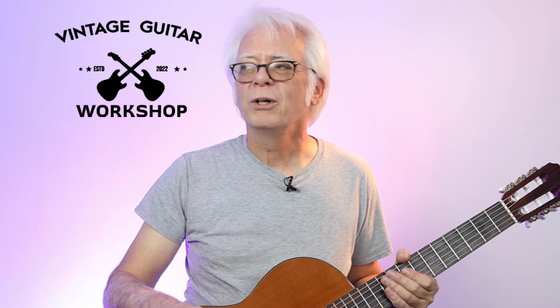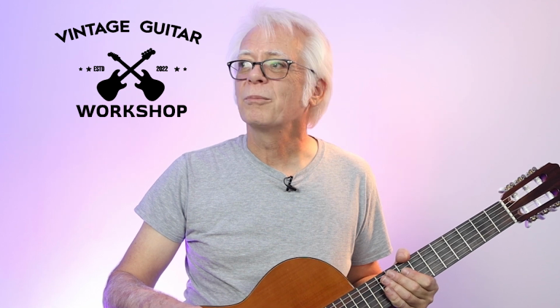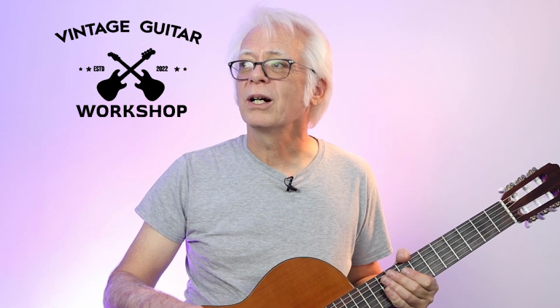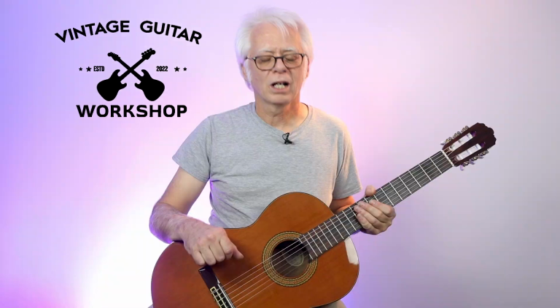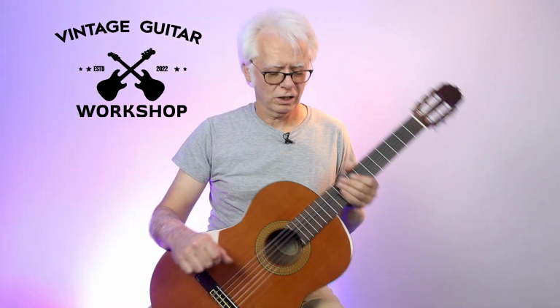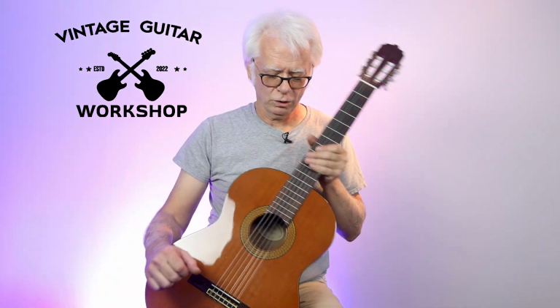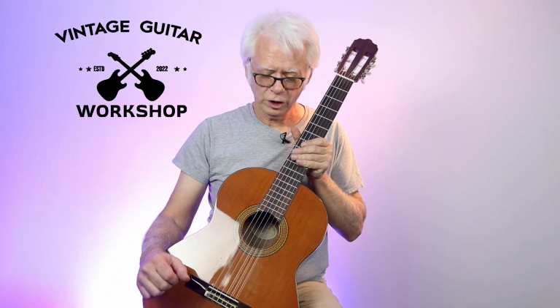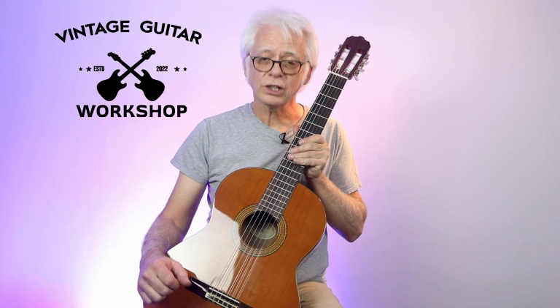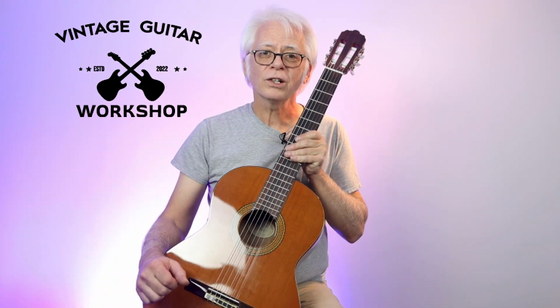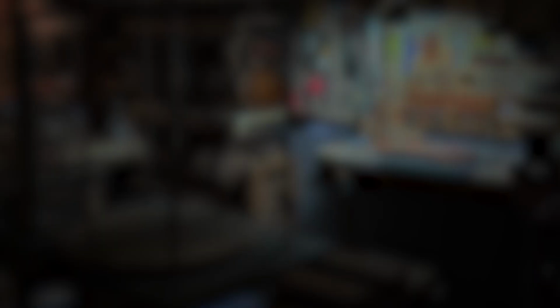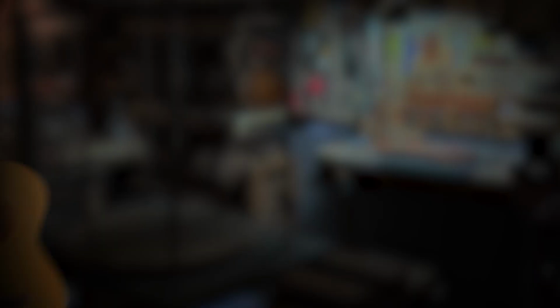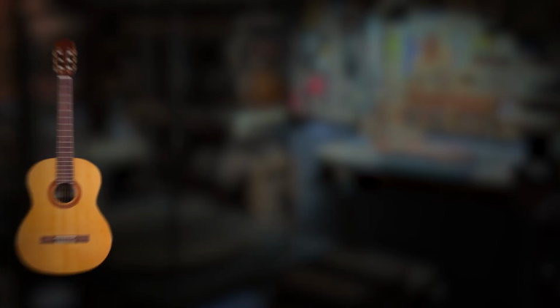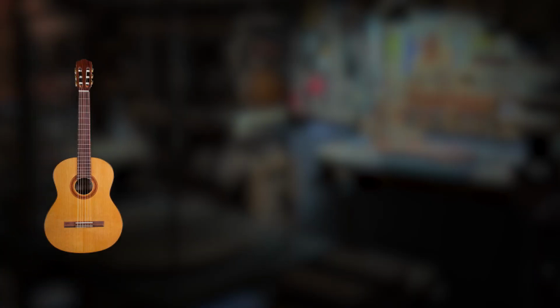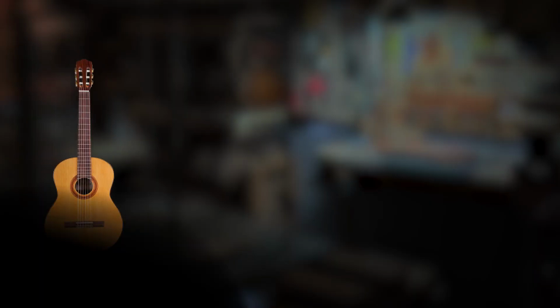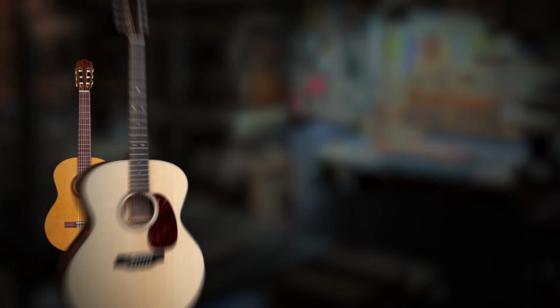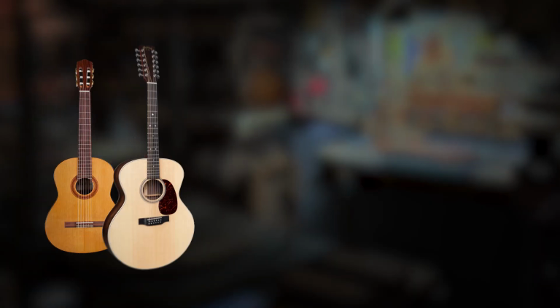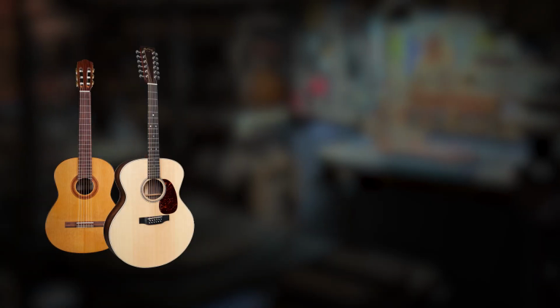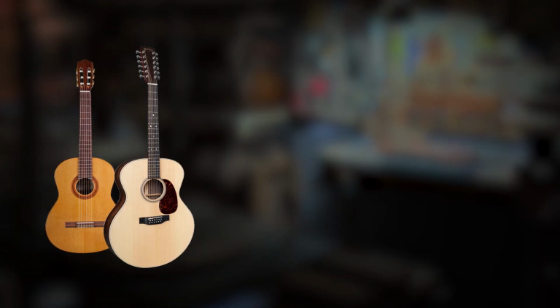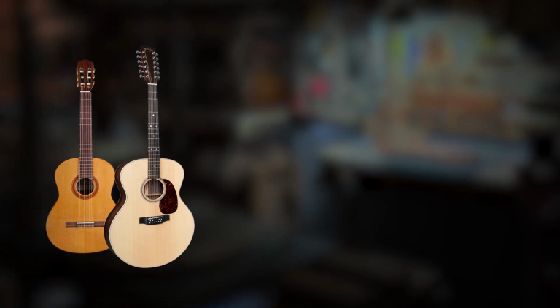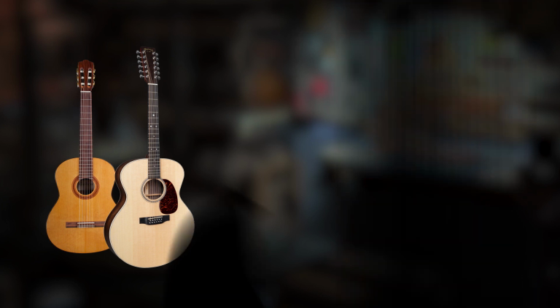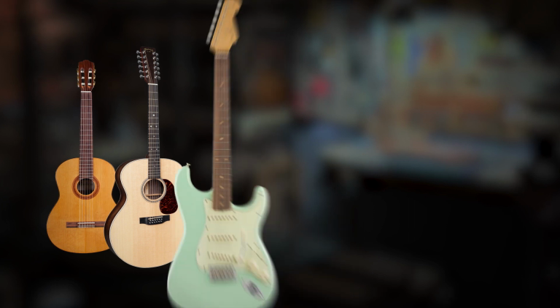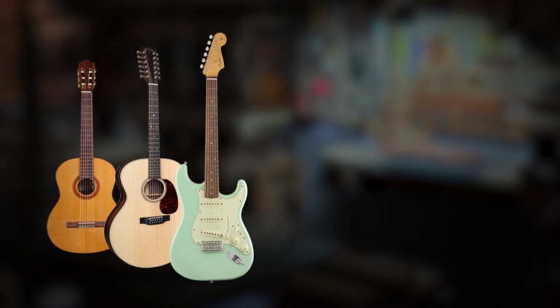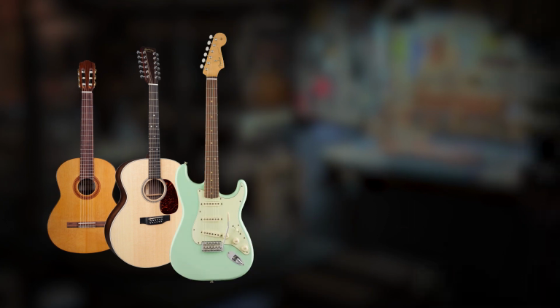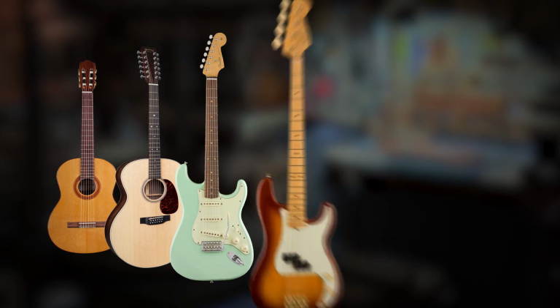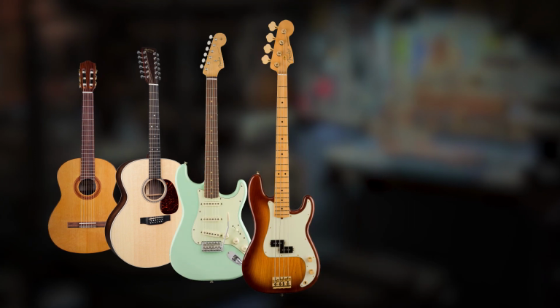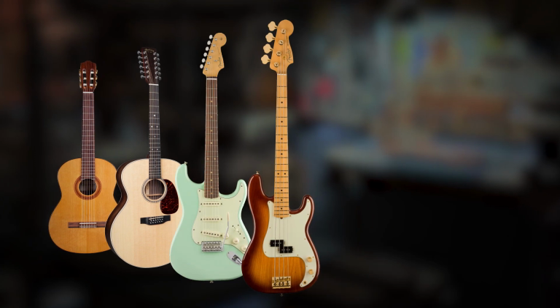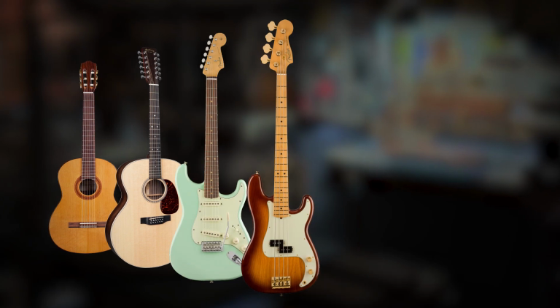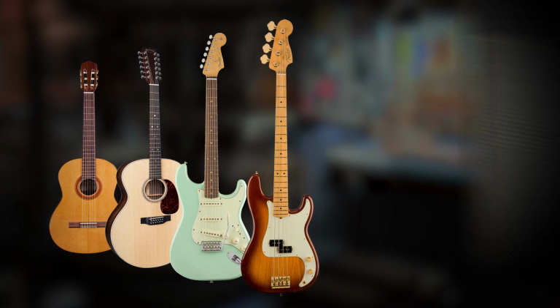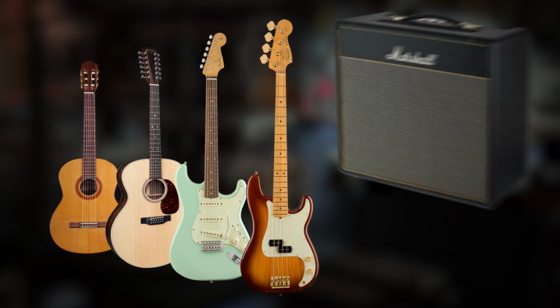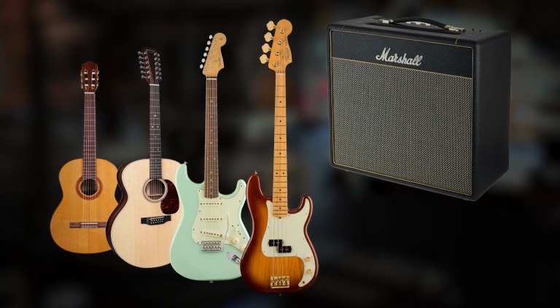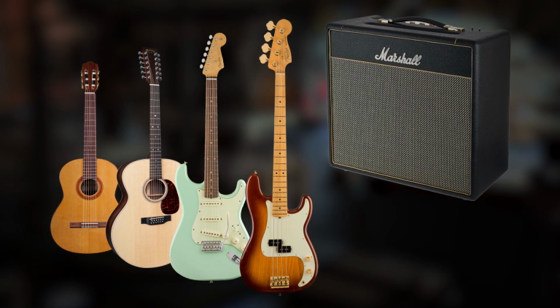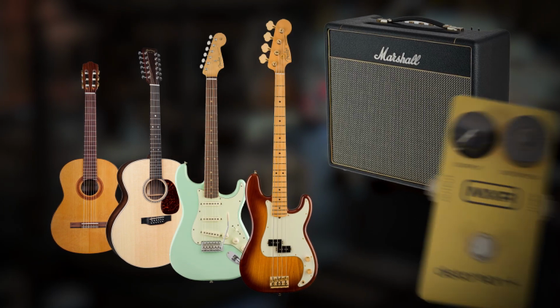We repair acoustic guitars, nylon strings, 12 strings, electric guitars, basses, amps, pedals.